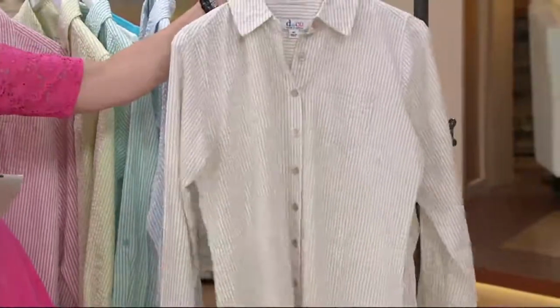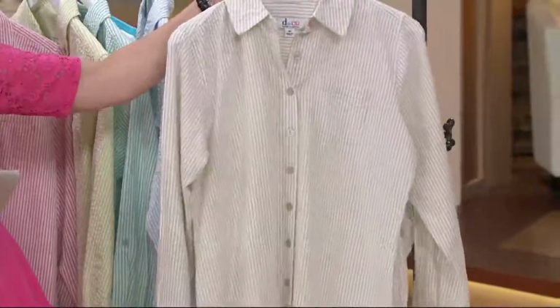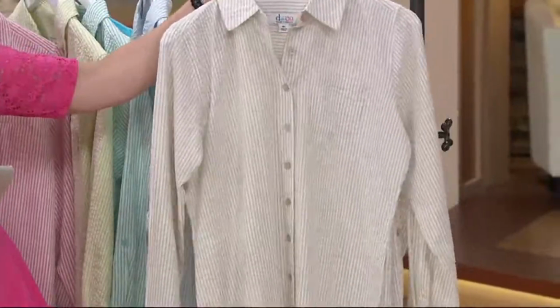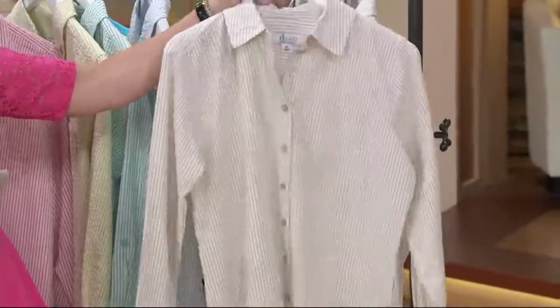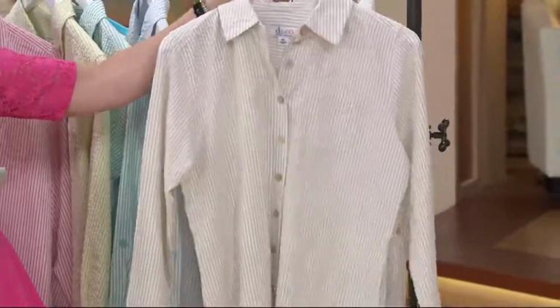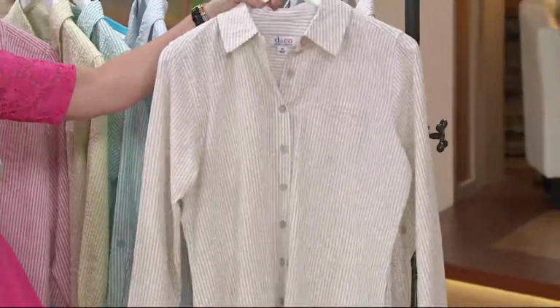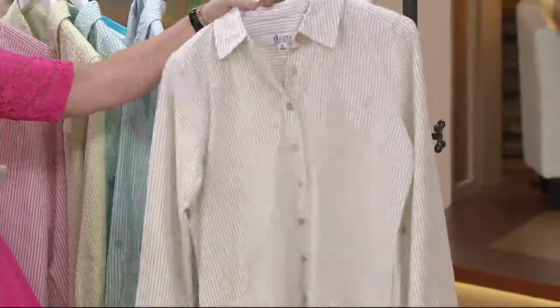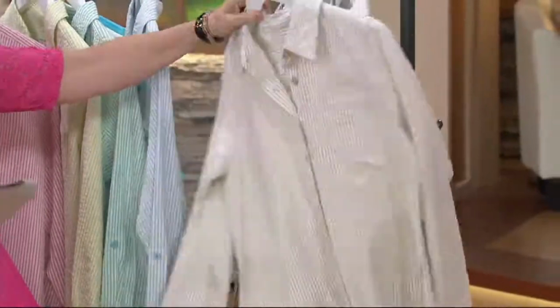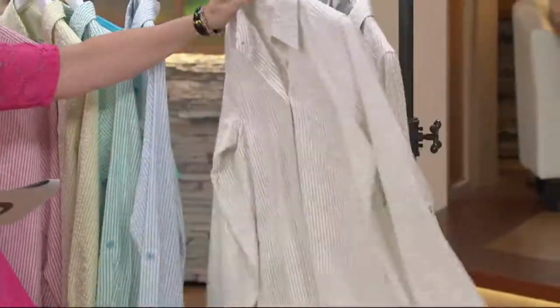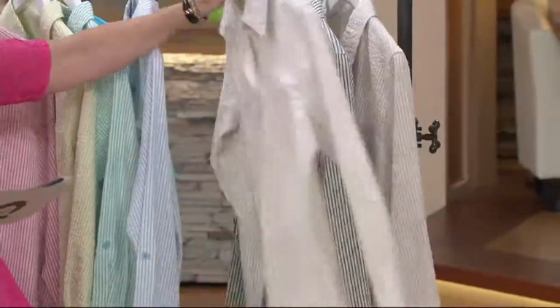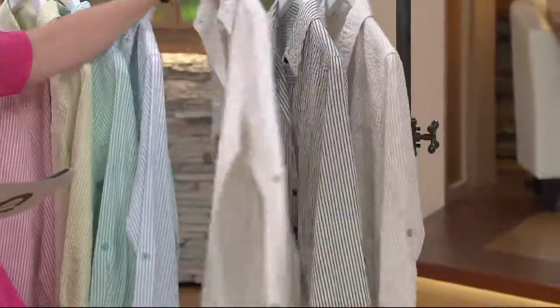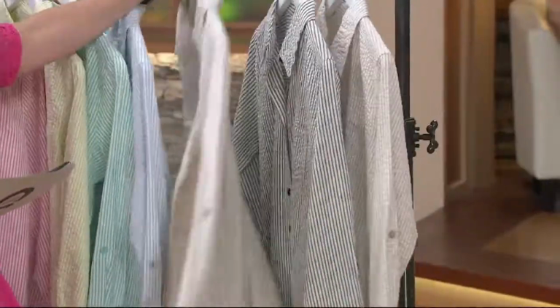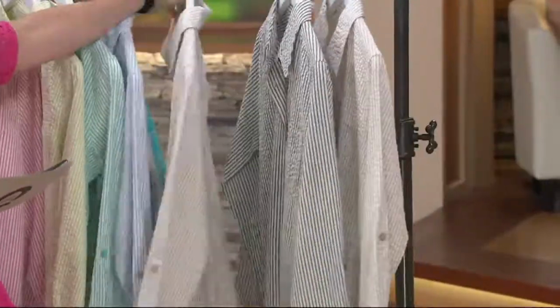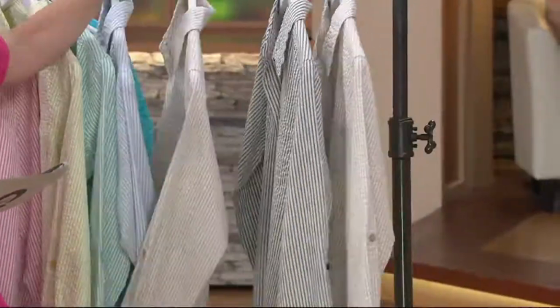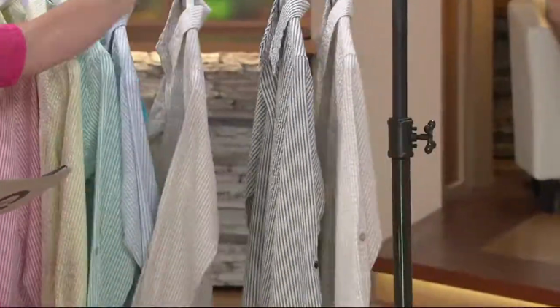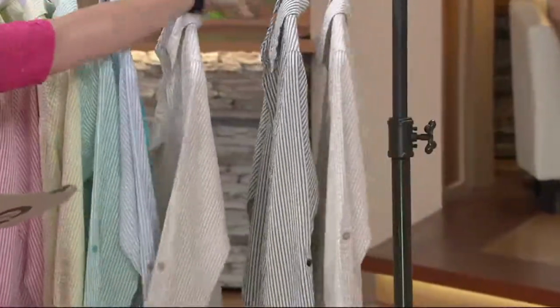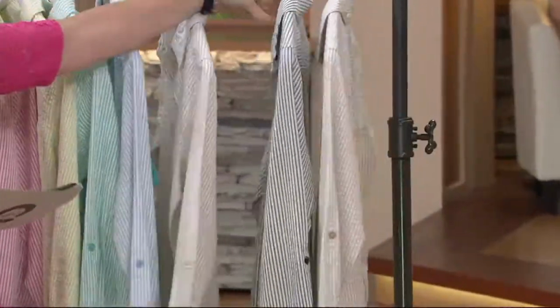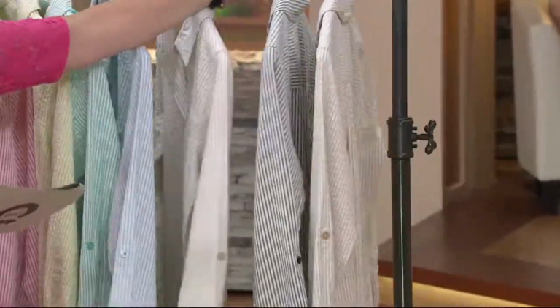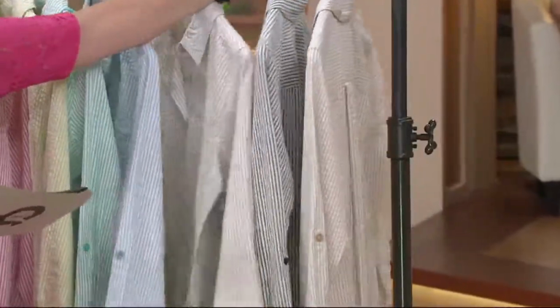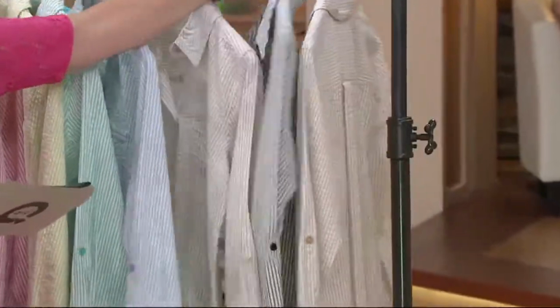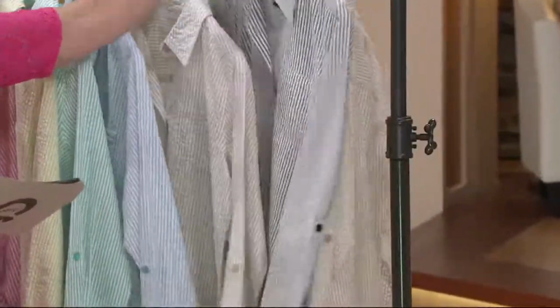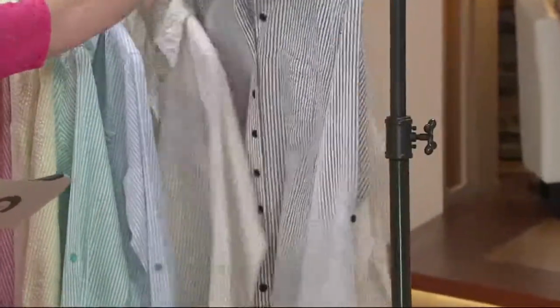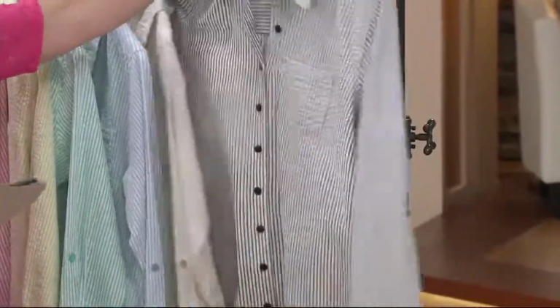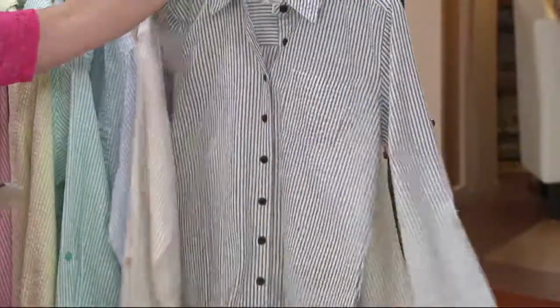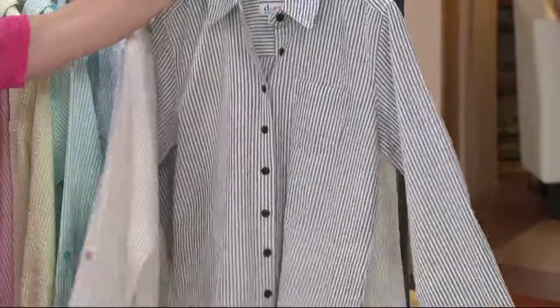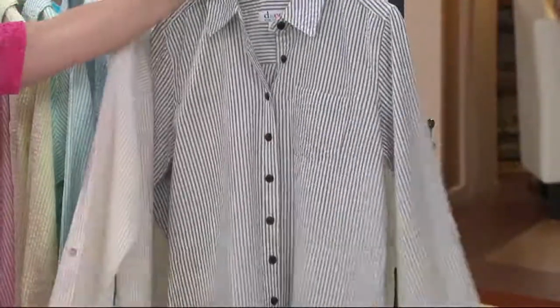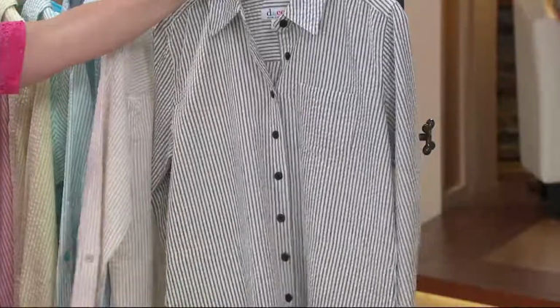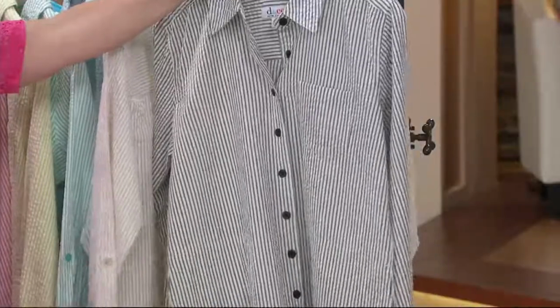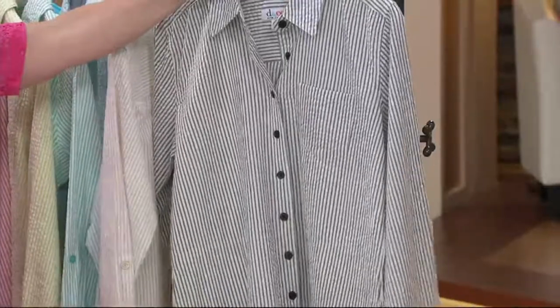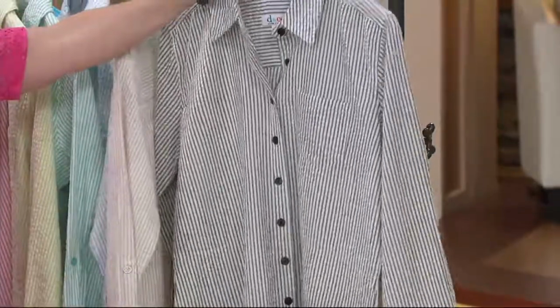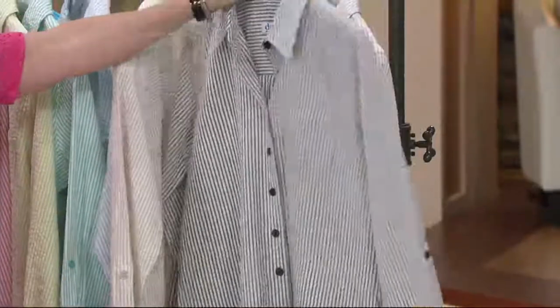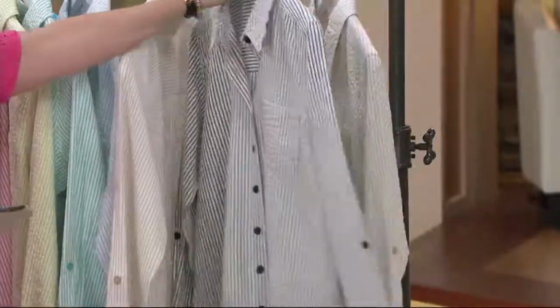That classic beige is so mainline country club gorgeous. And then we have black, which really reads more like a charcoal gray.